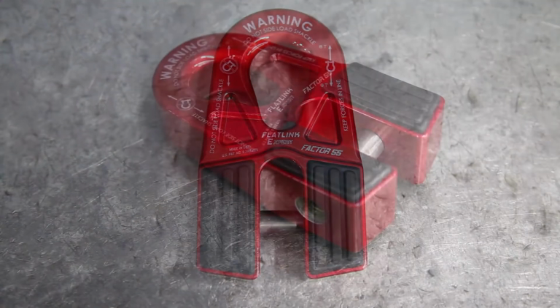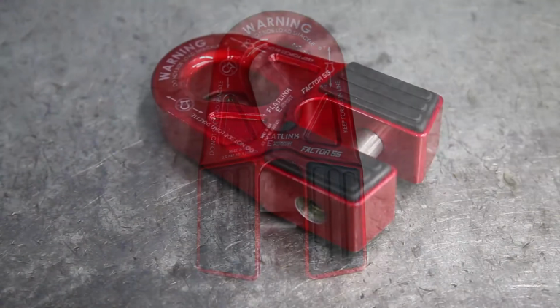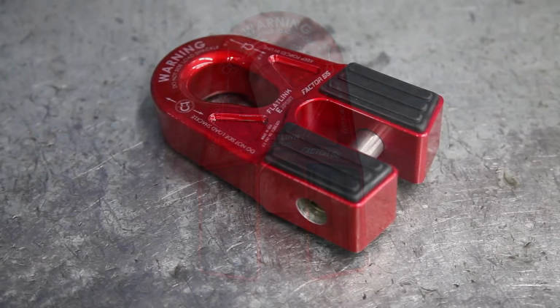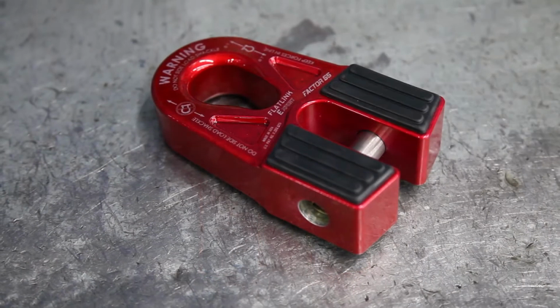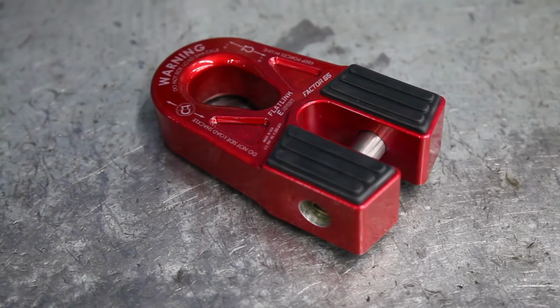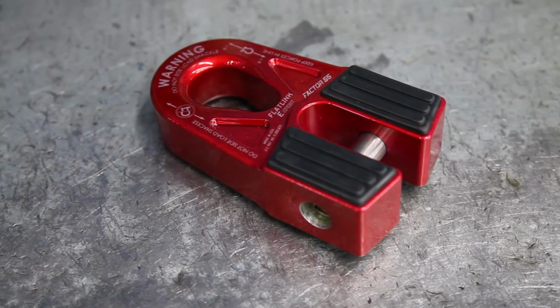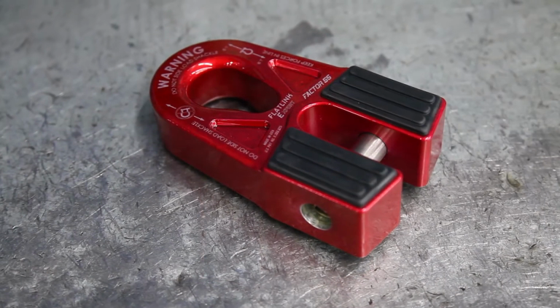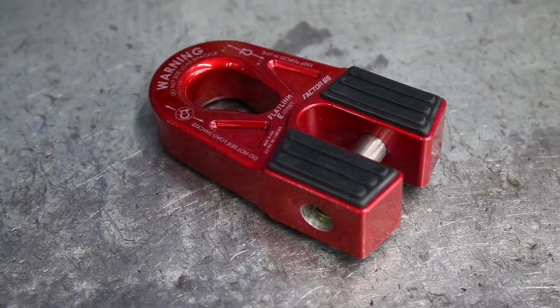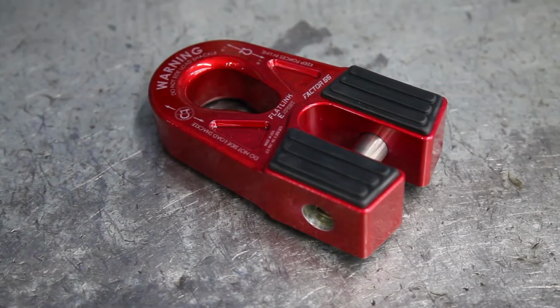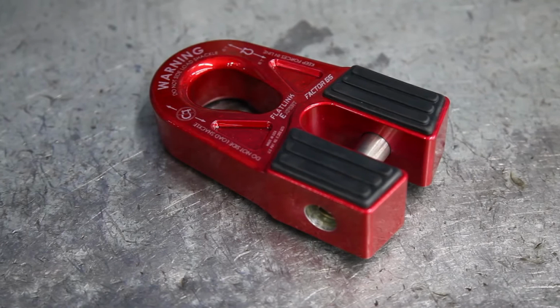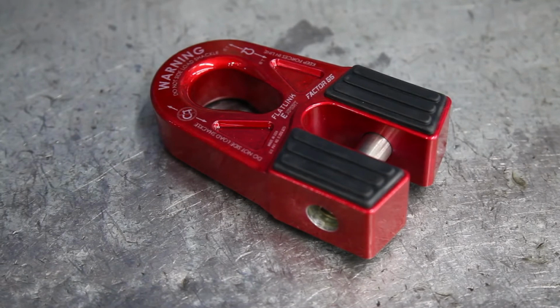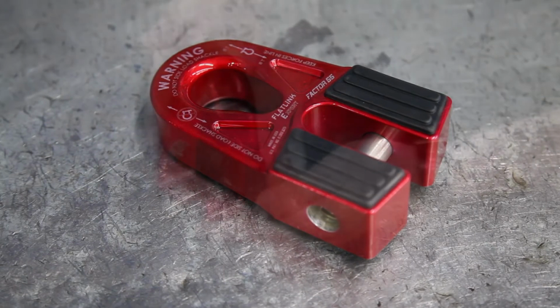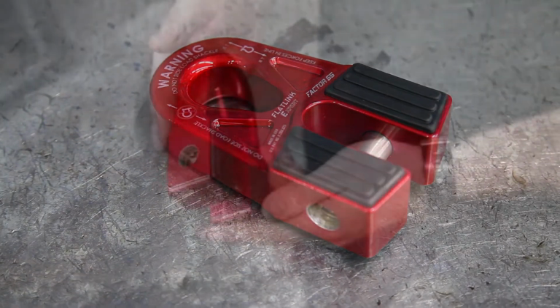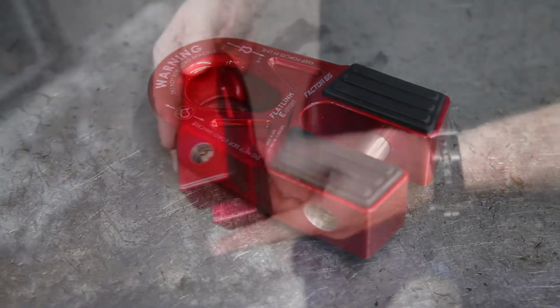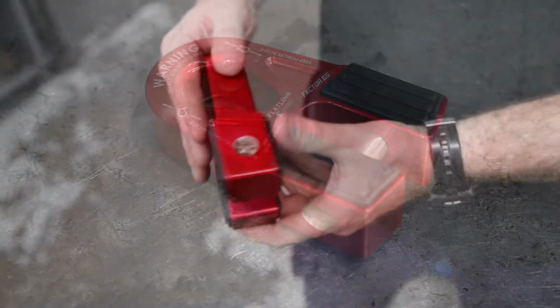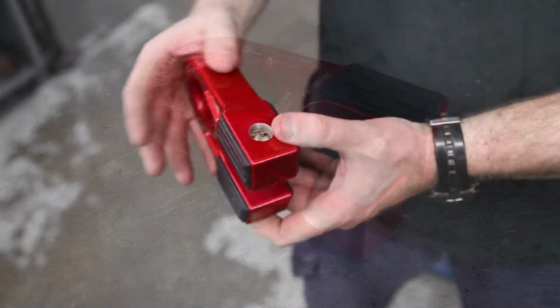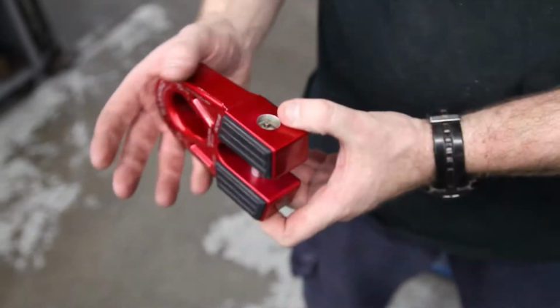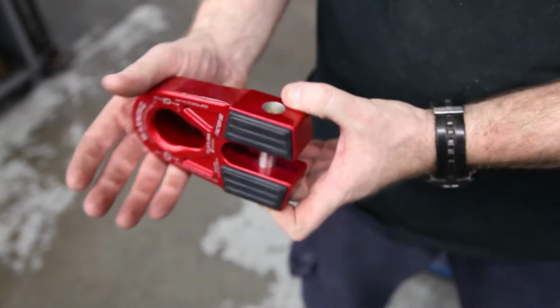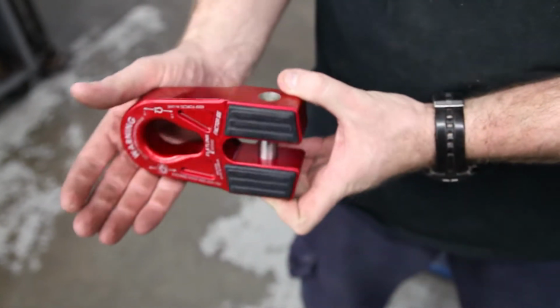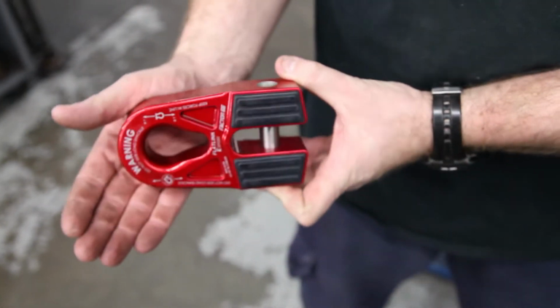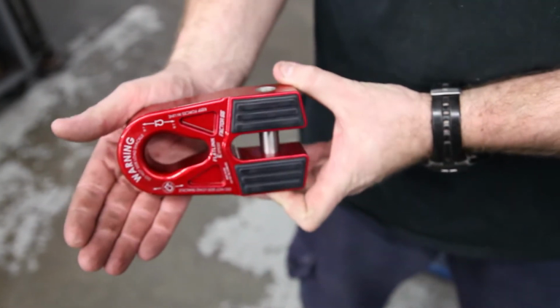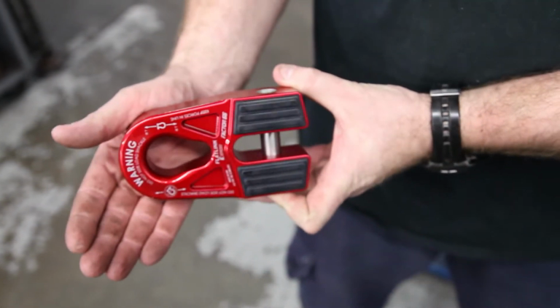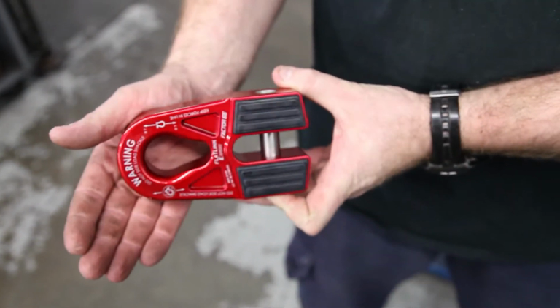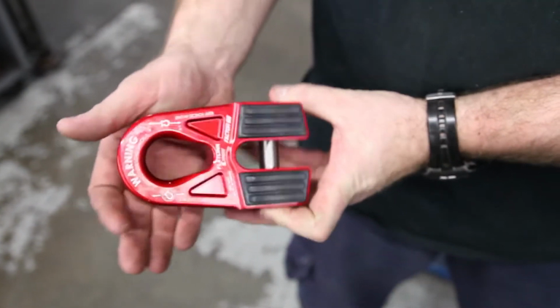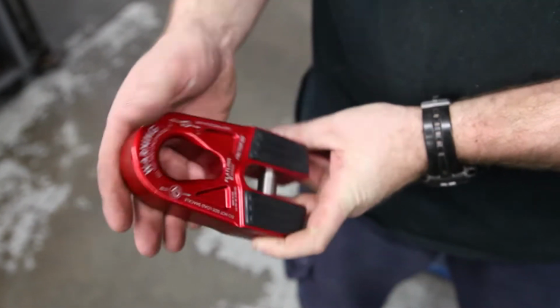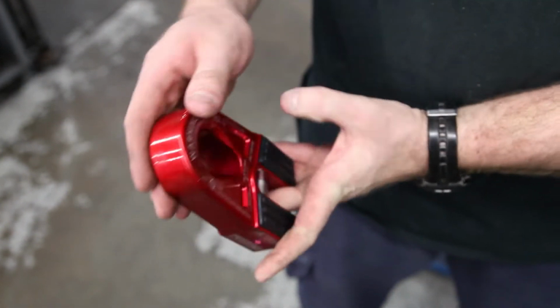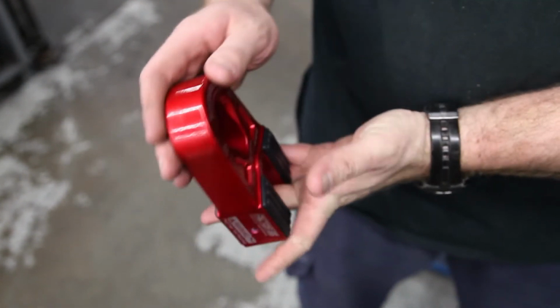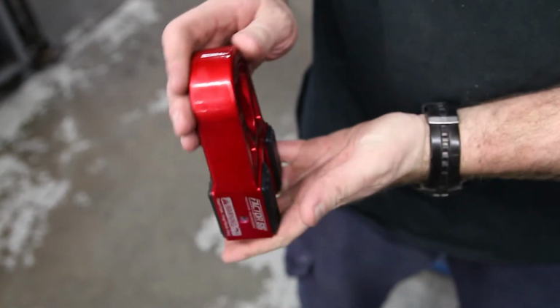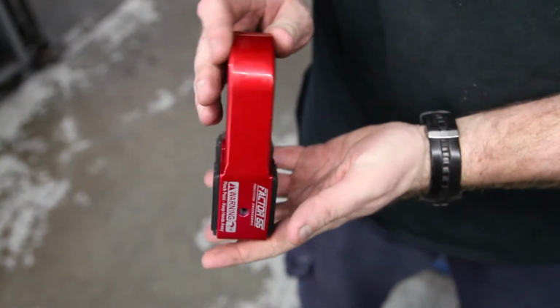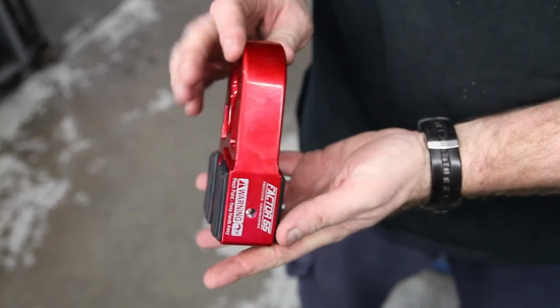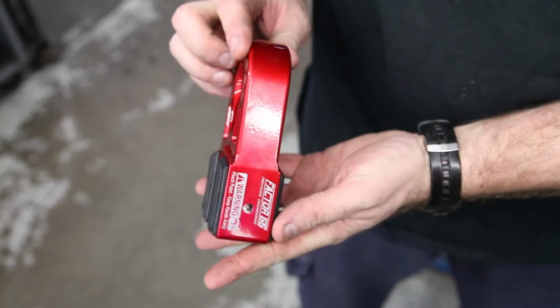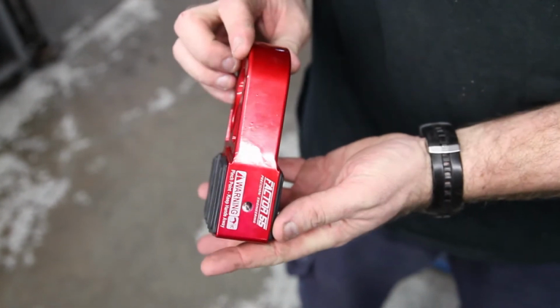Closed system — you can put a shackle through it, bolt it down, run your strap. Works out really, really well.